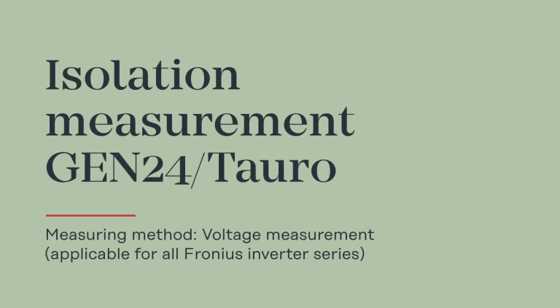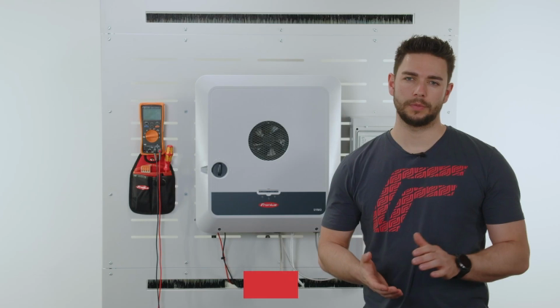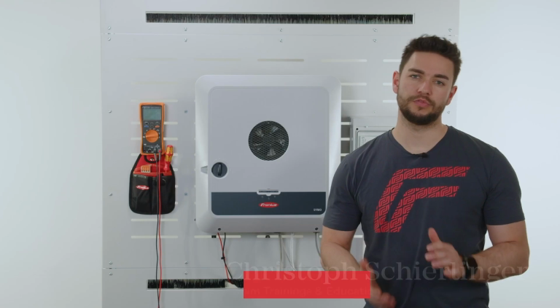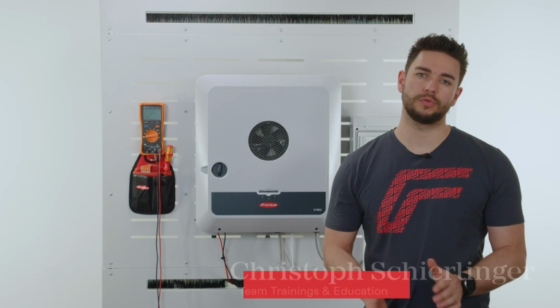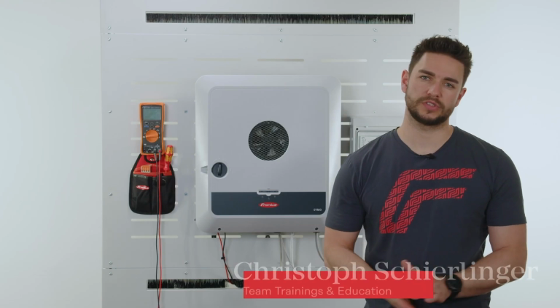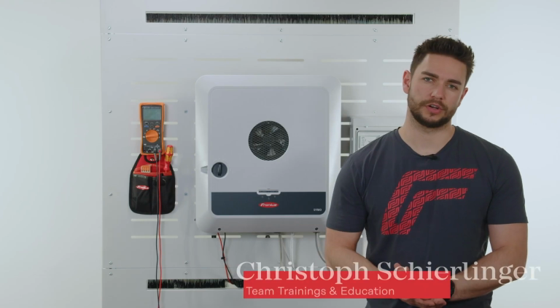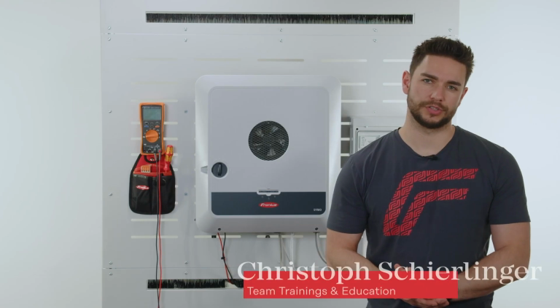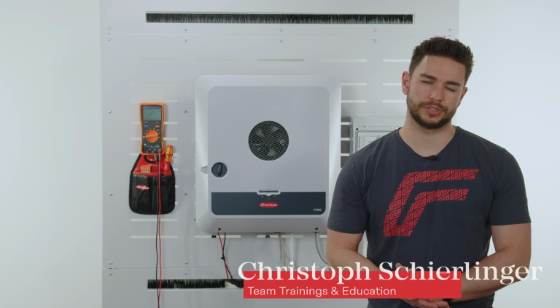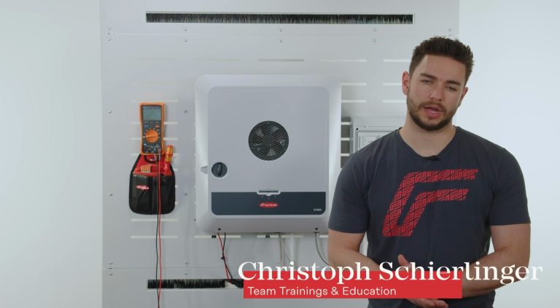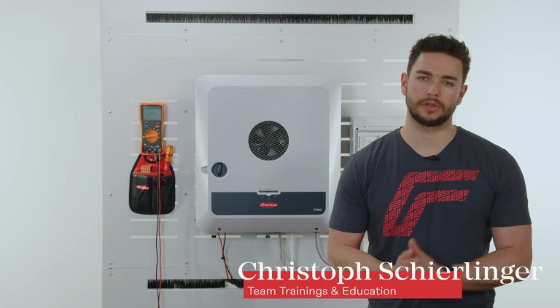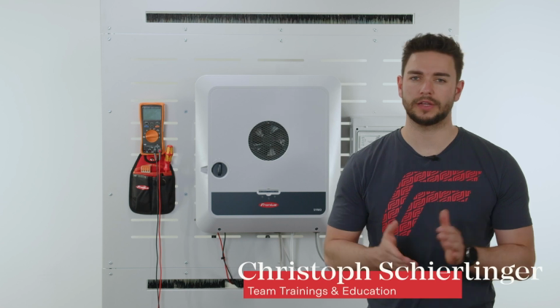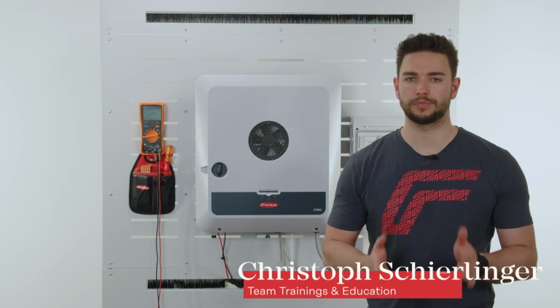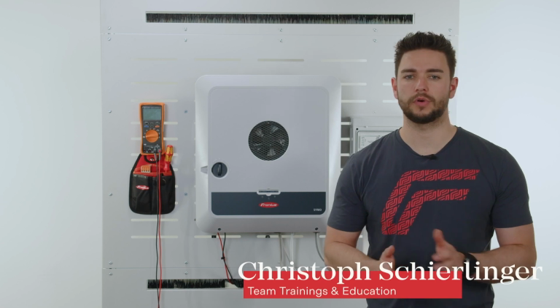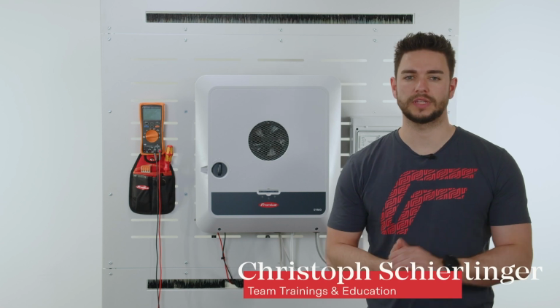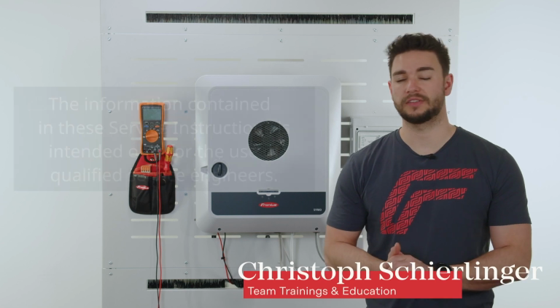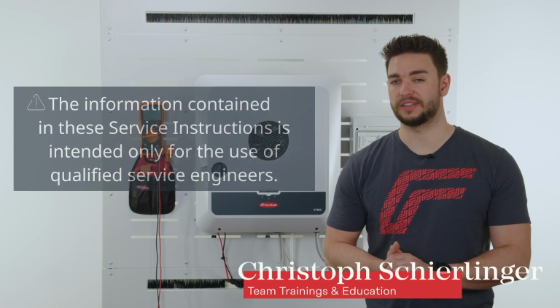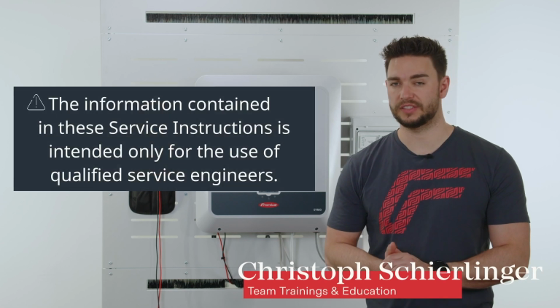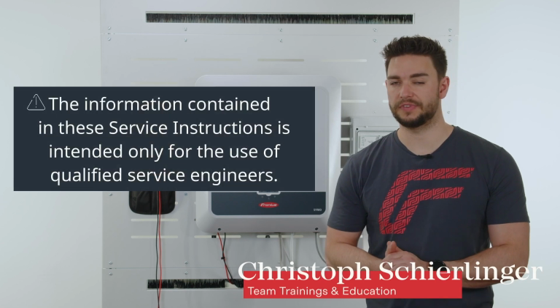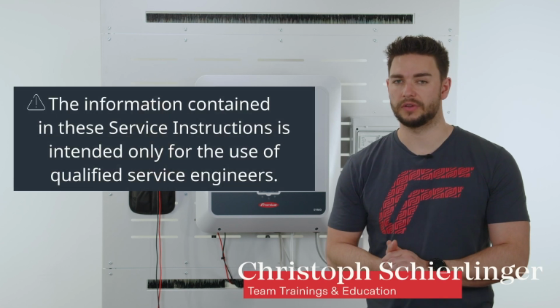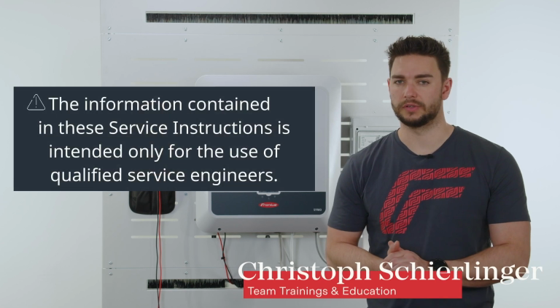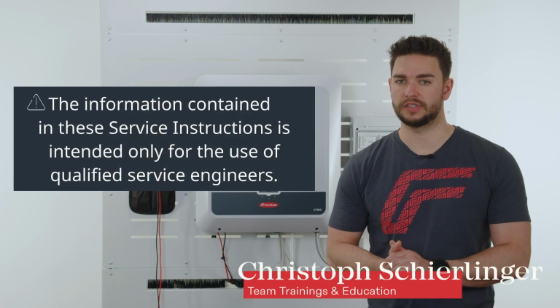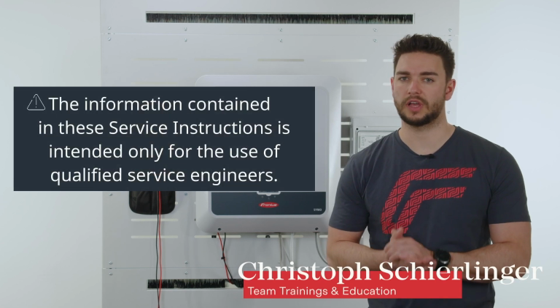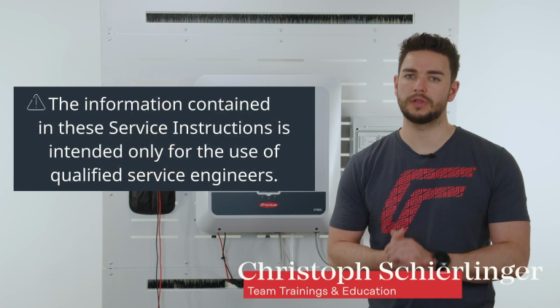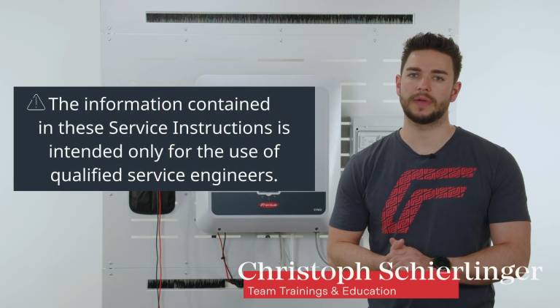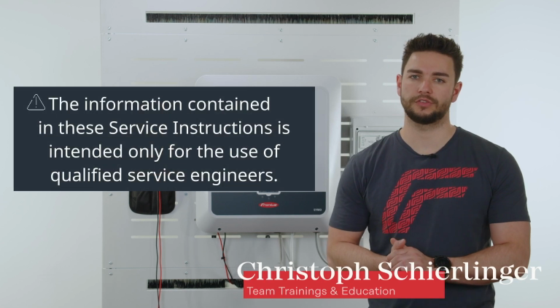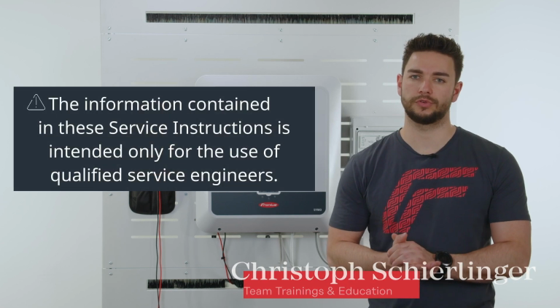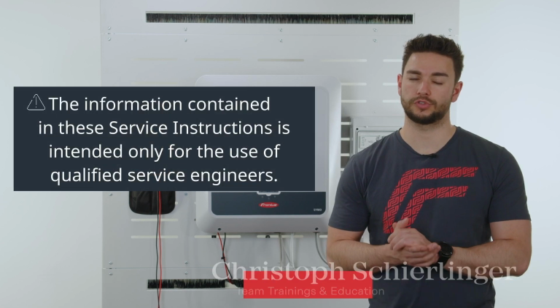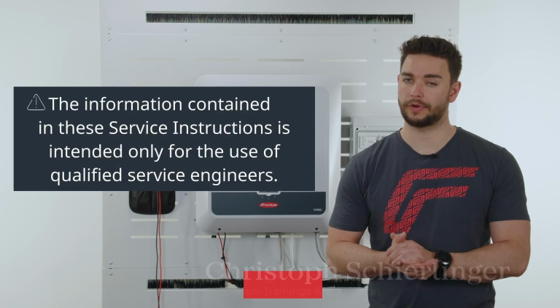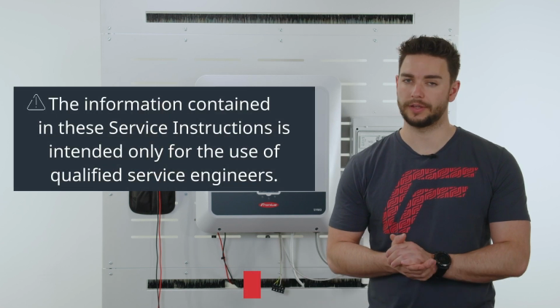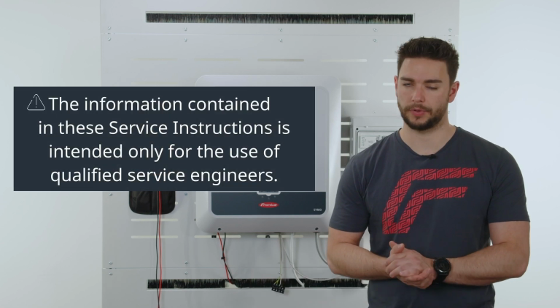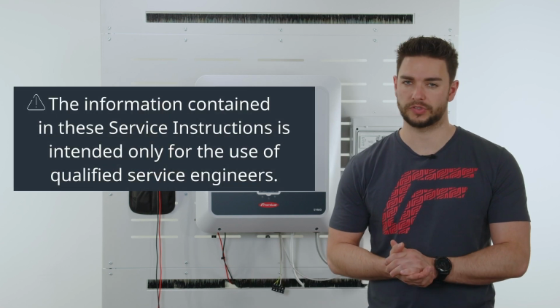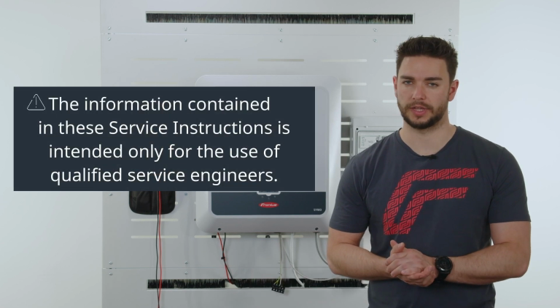Before we start, I would like to point out that this video is only meant for trained personnel.